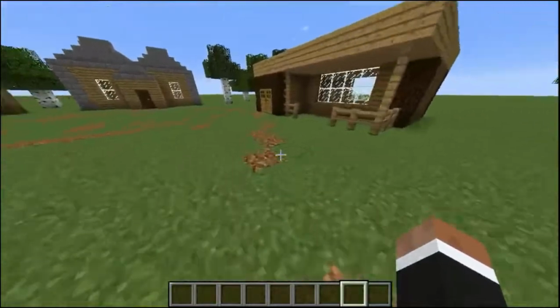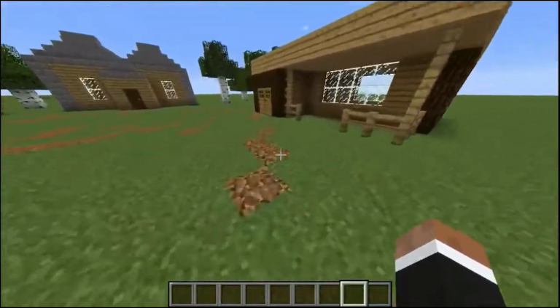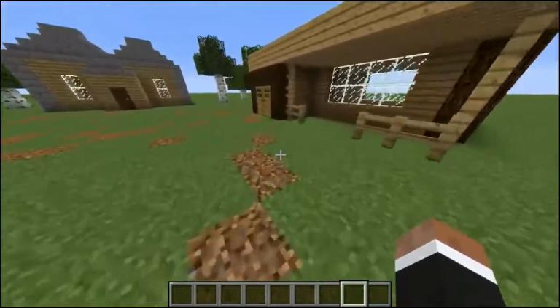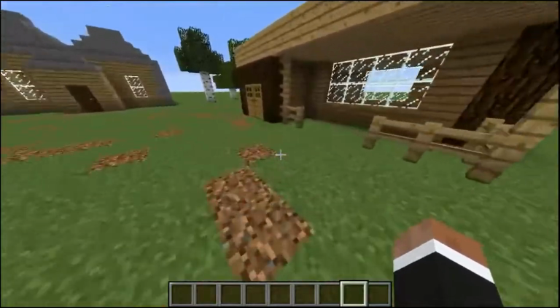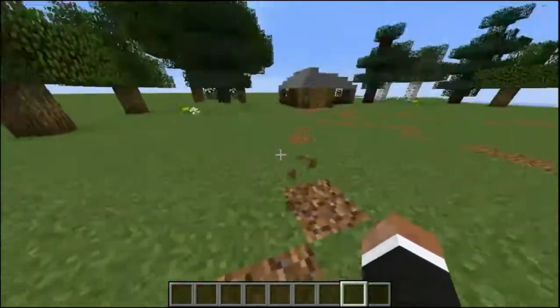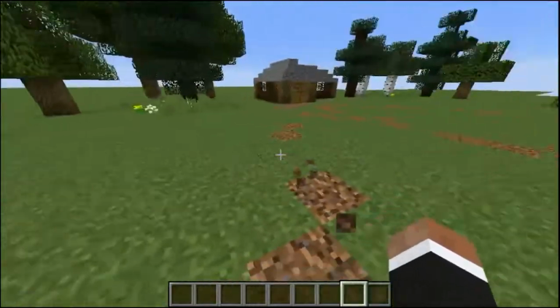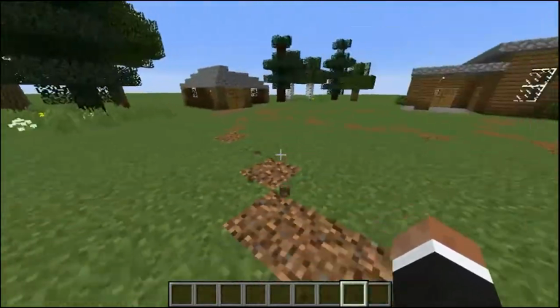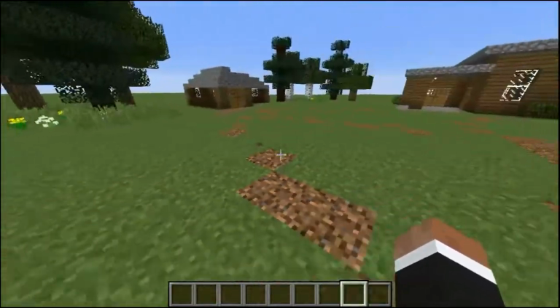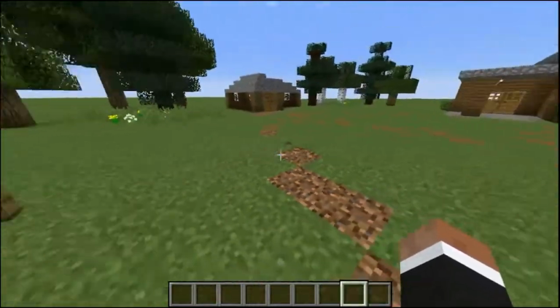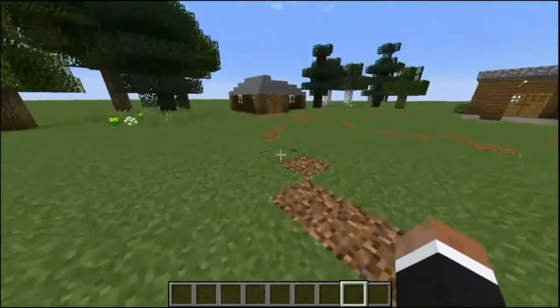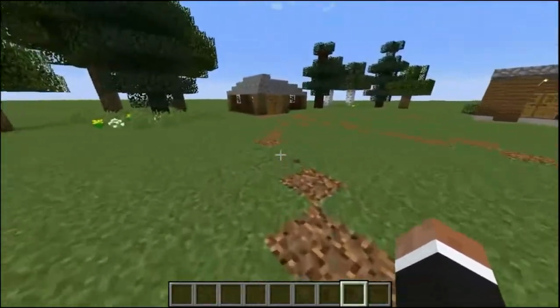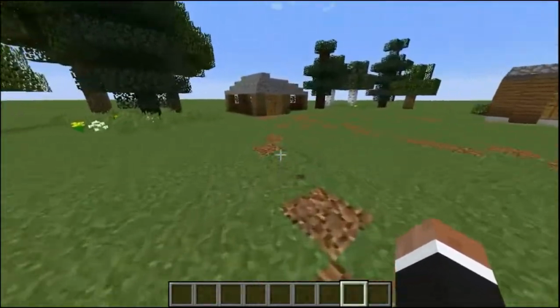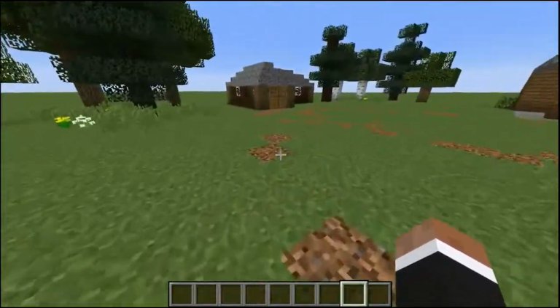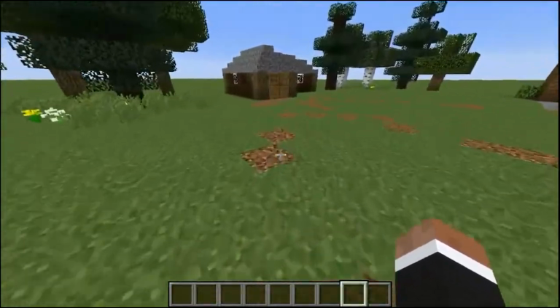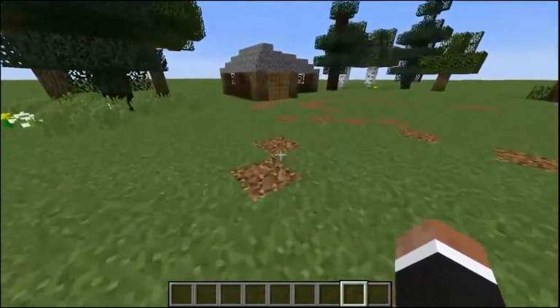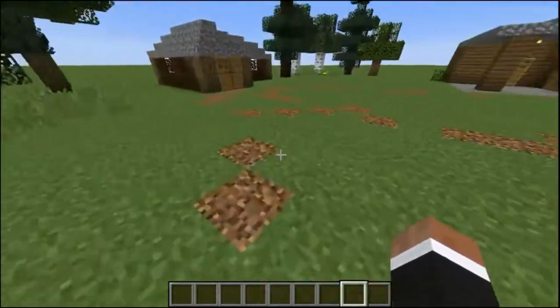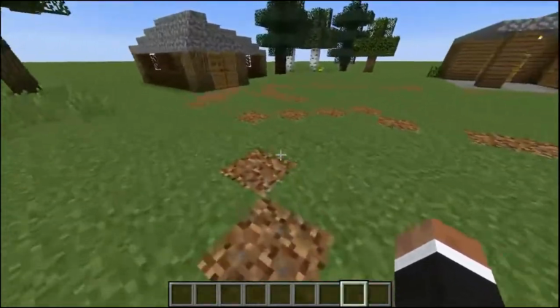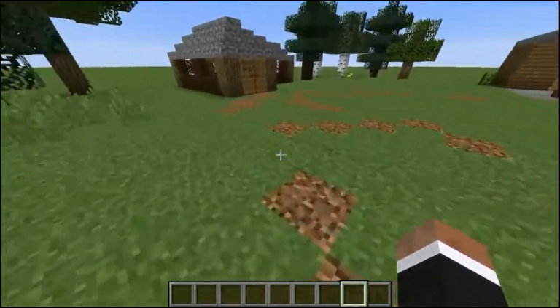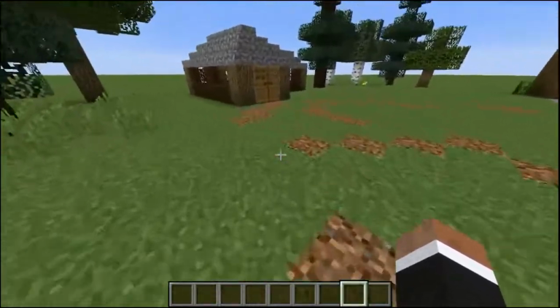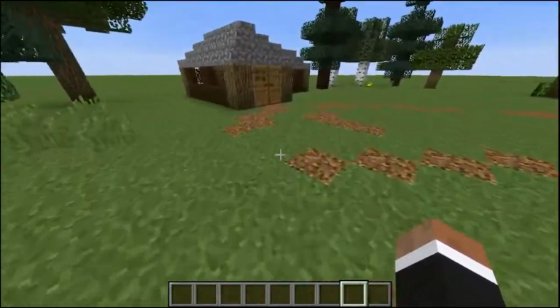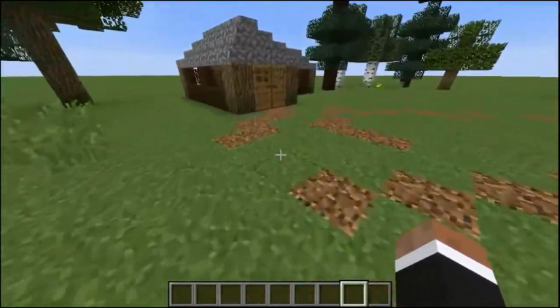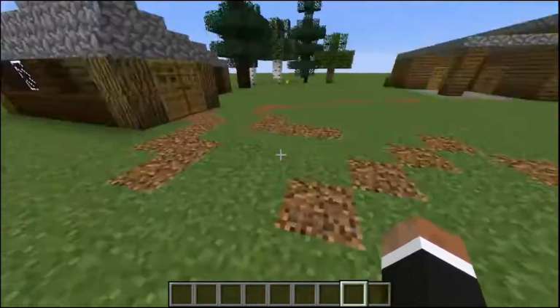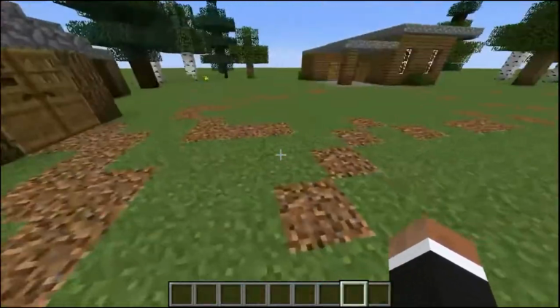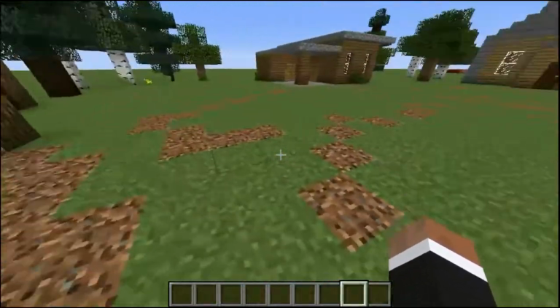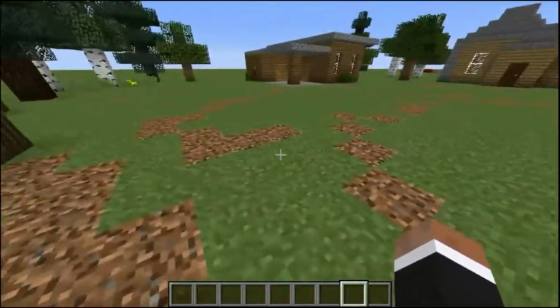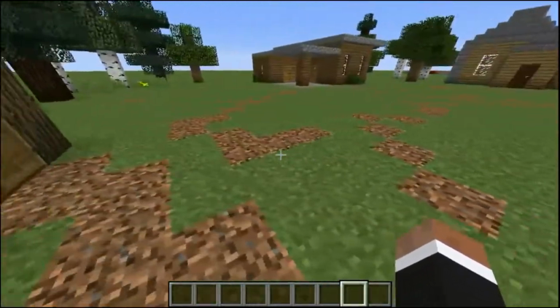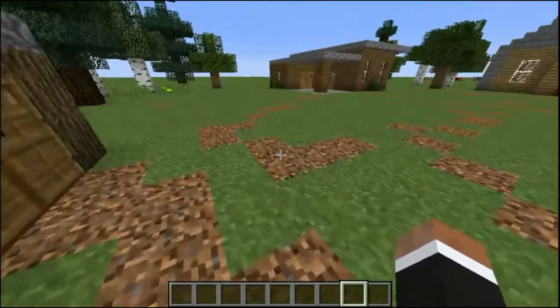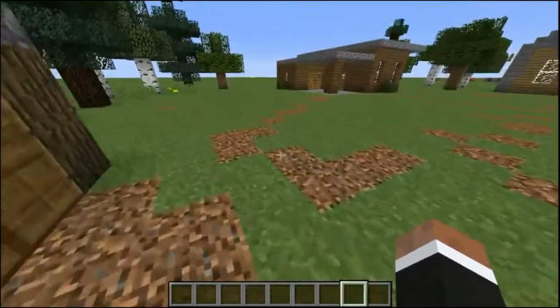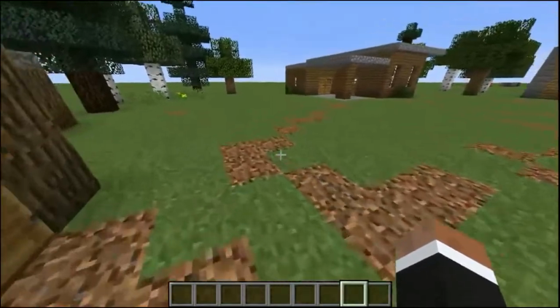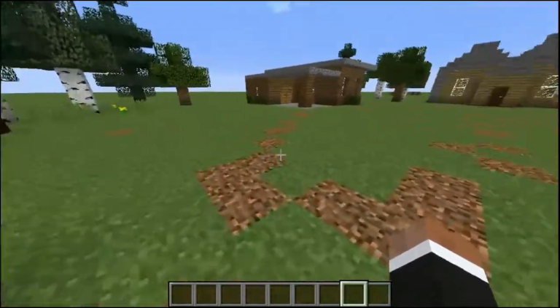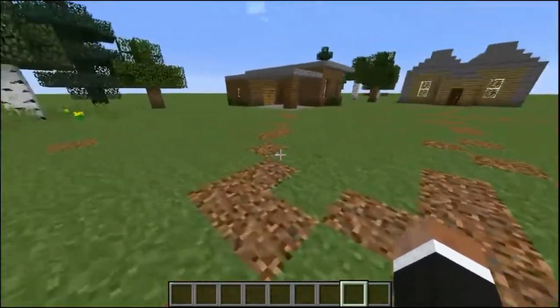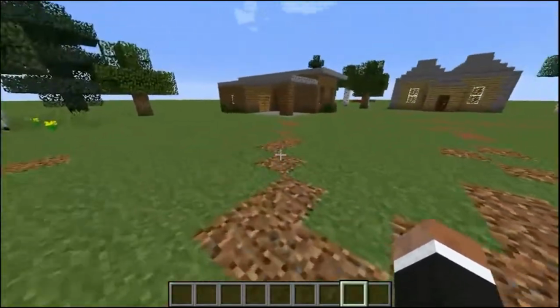In real life, you'd actually trample around the grass and stuff, and eventually there'd be a path that you'd make.